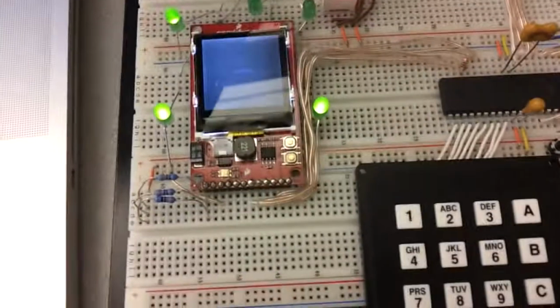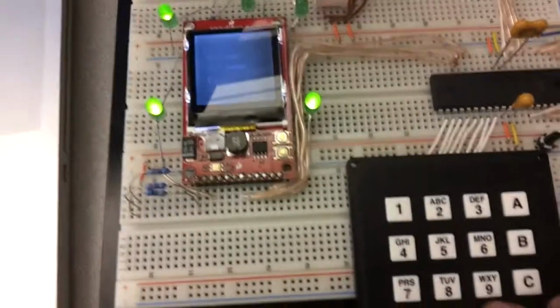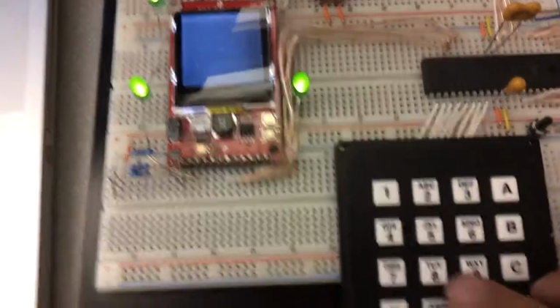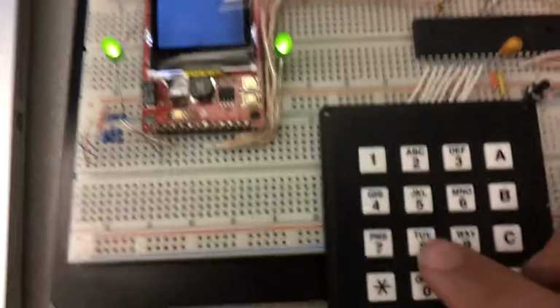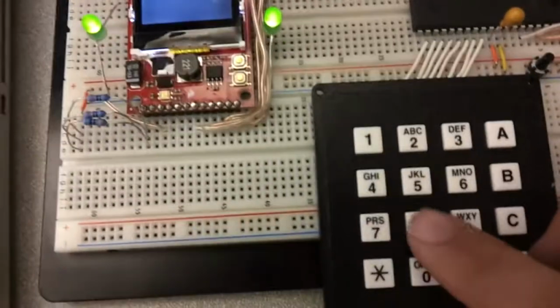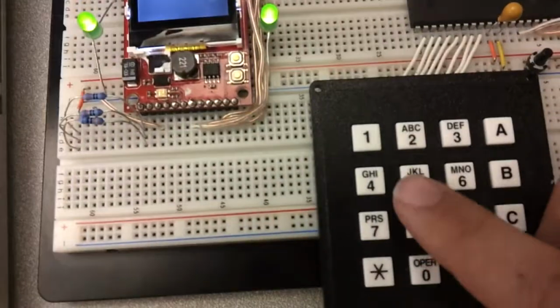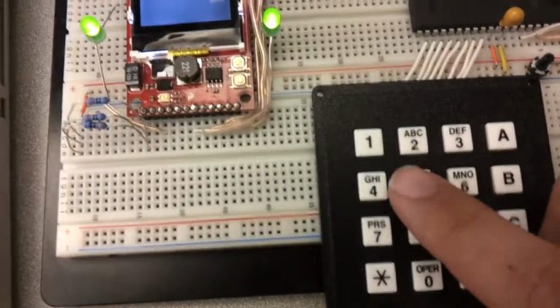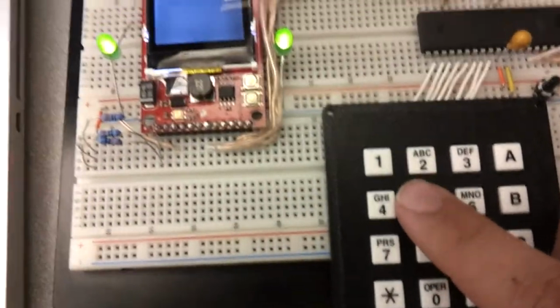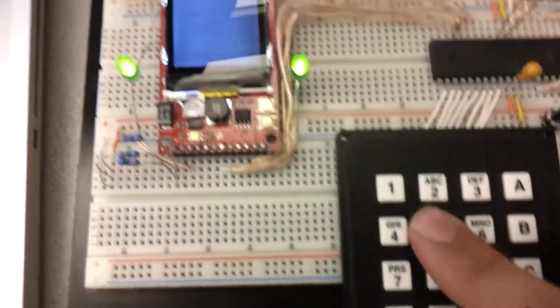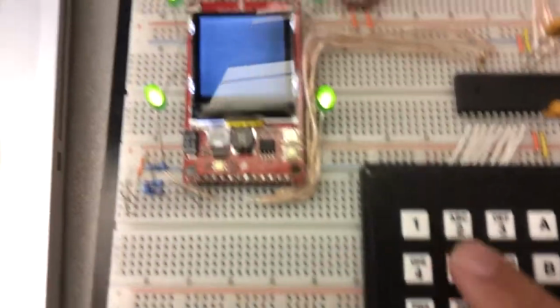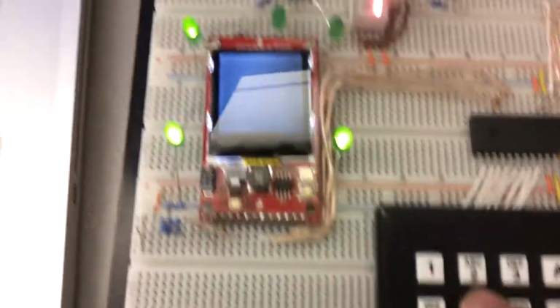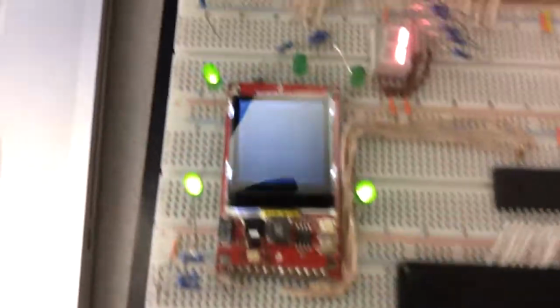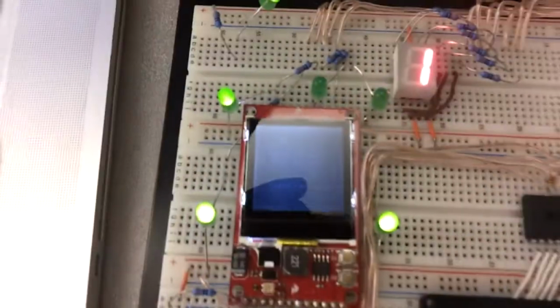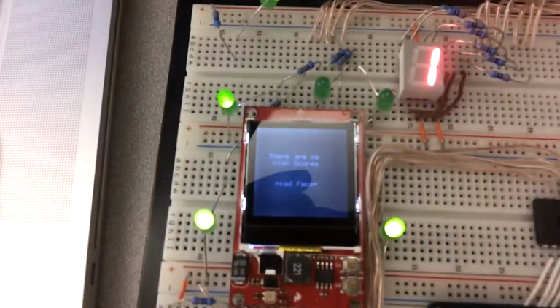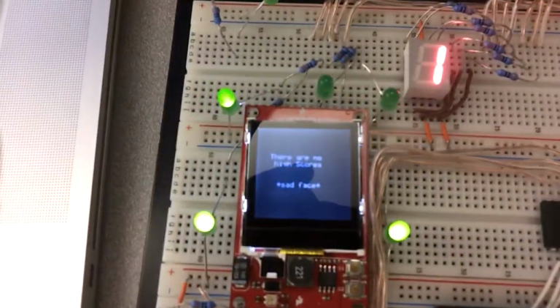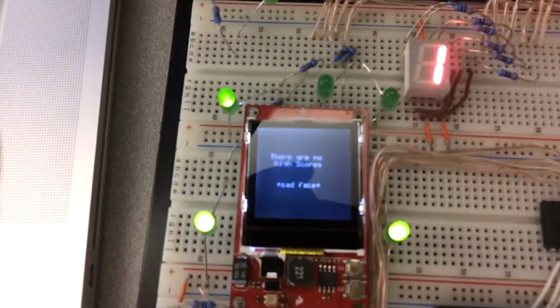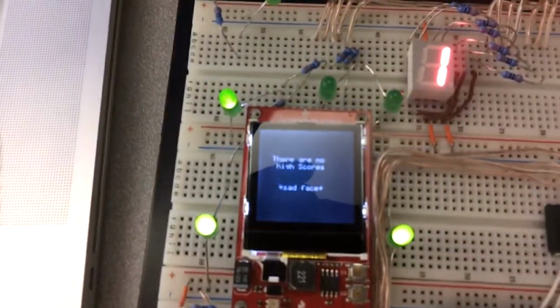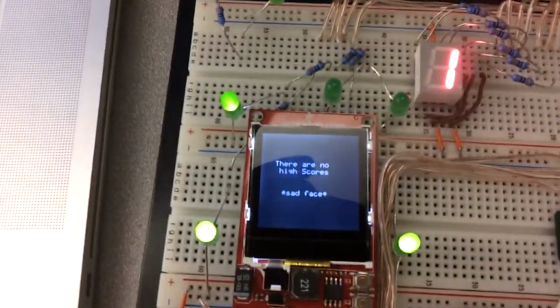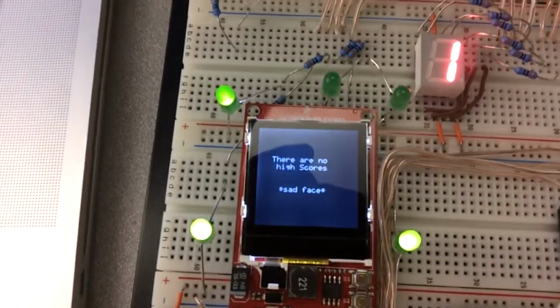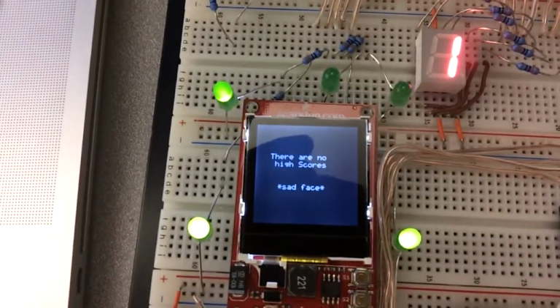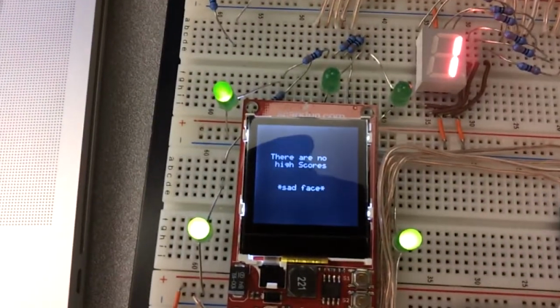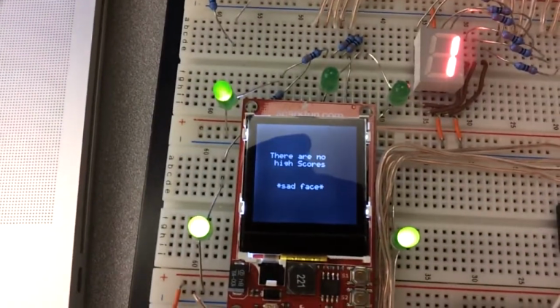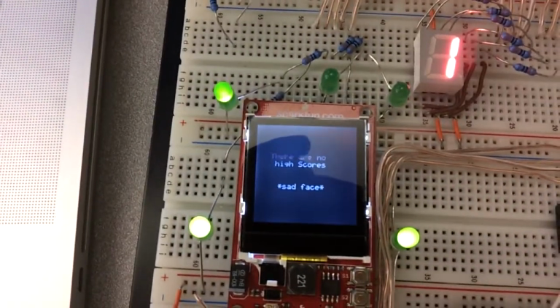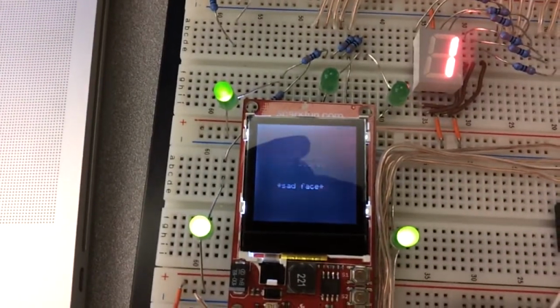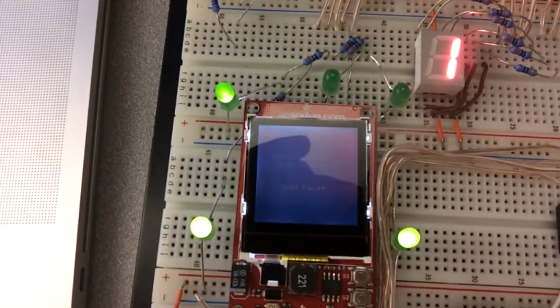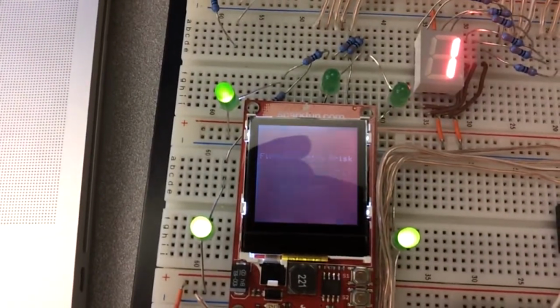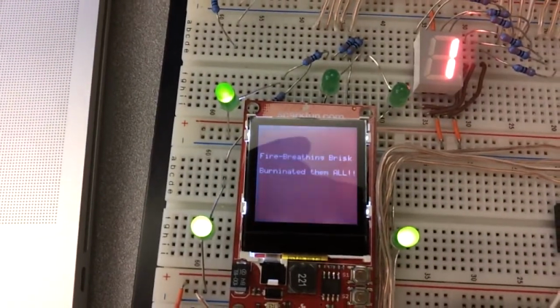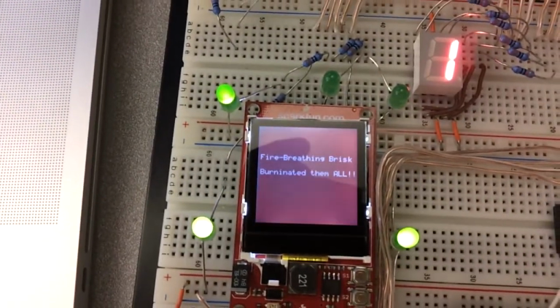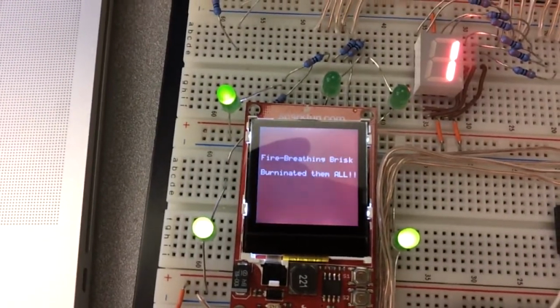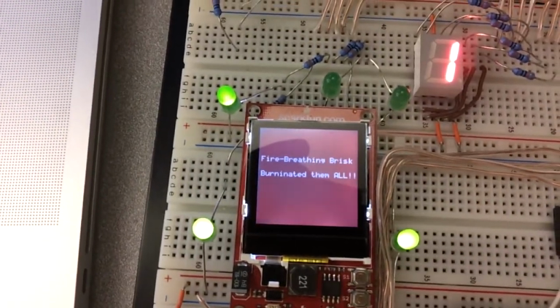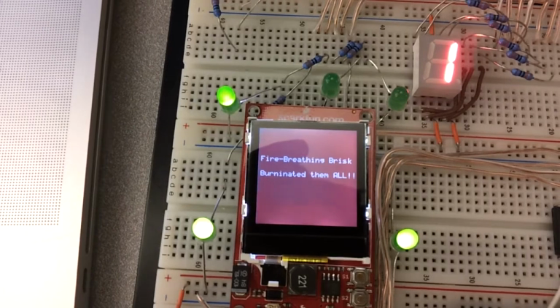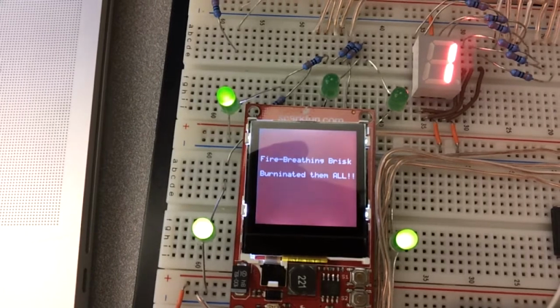And if you hit 5, you'll see the high scores, but as you can see, there's no high scores.